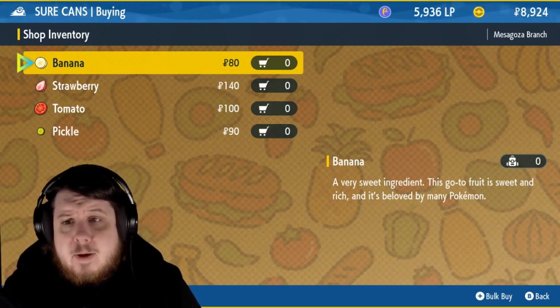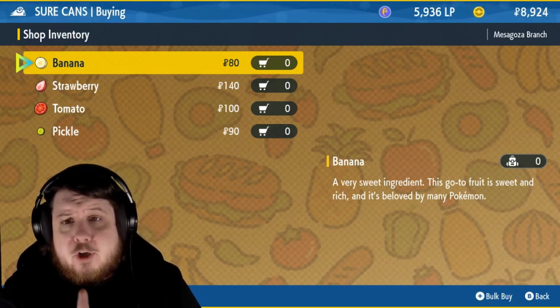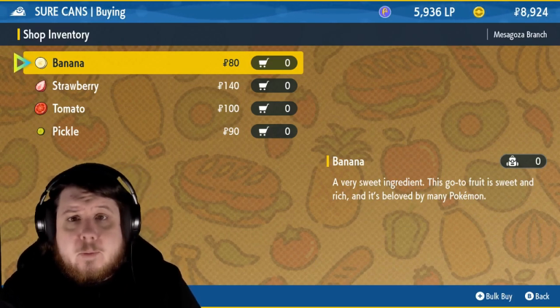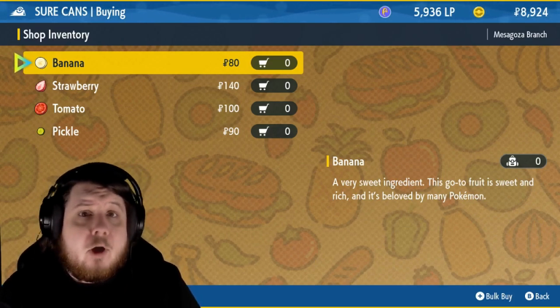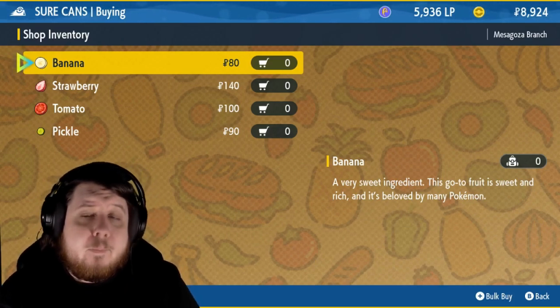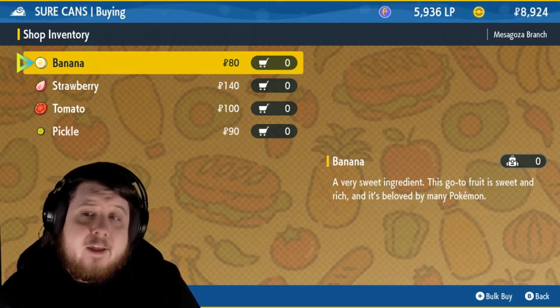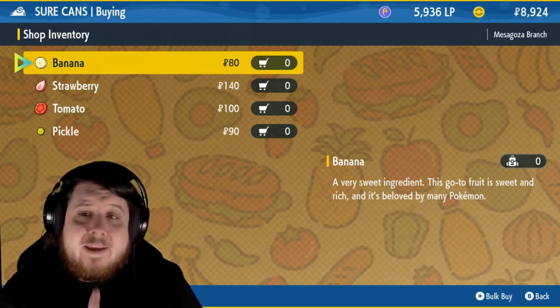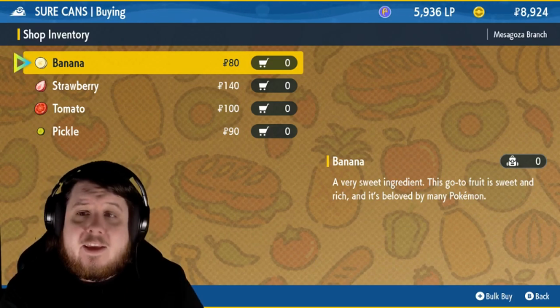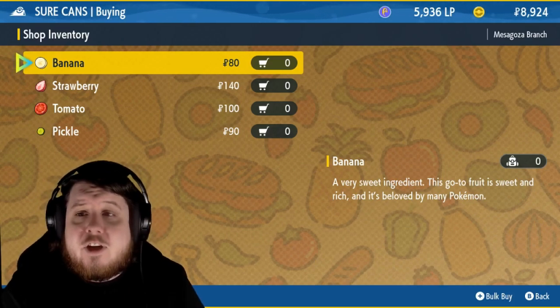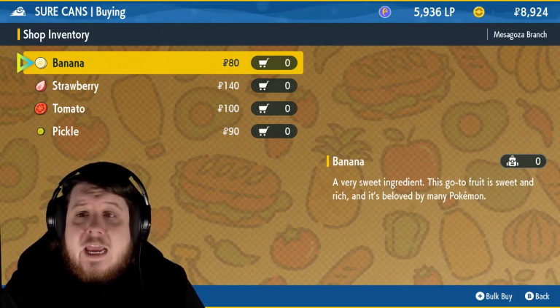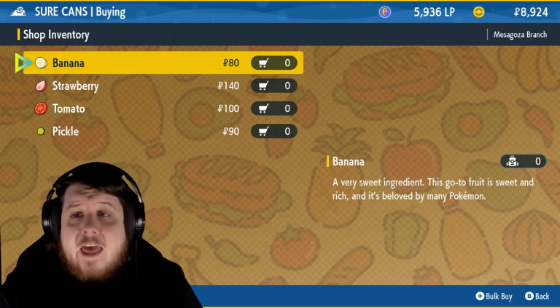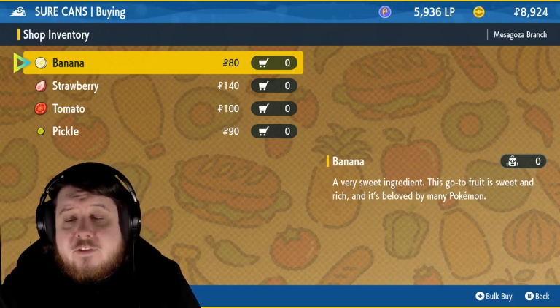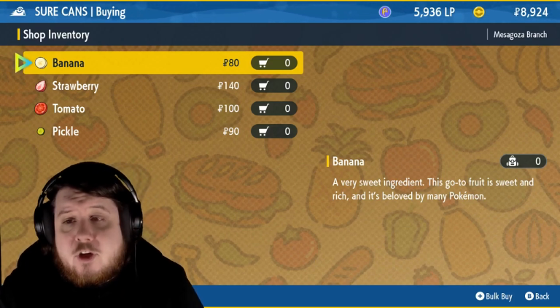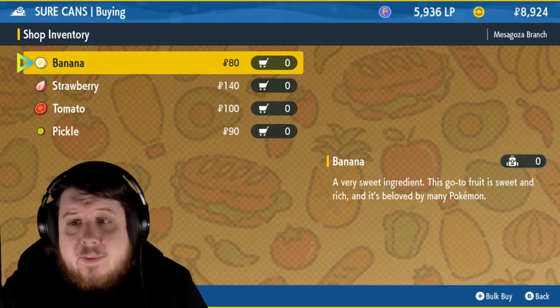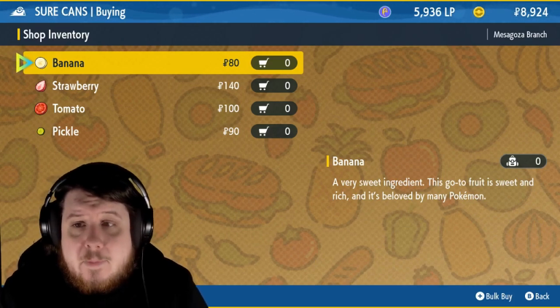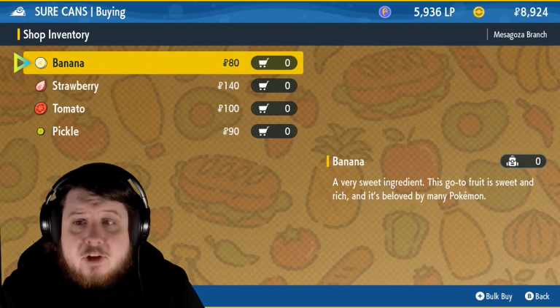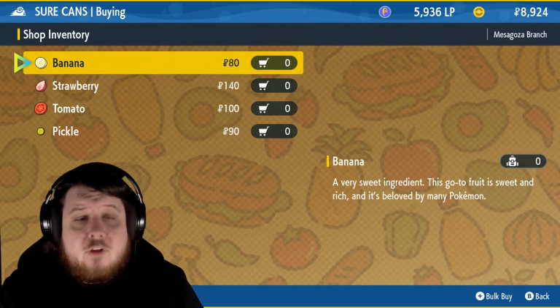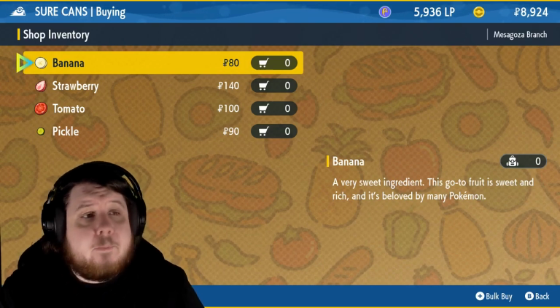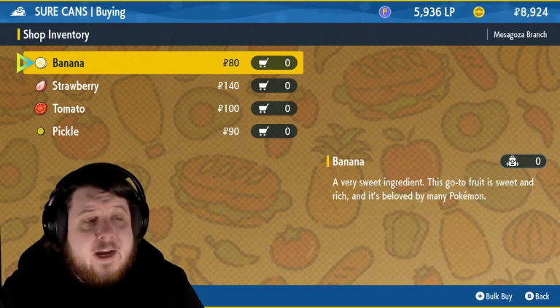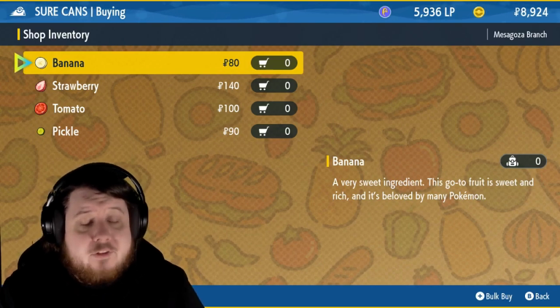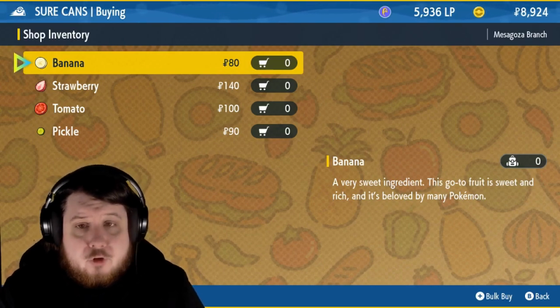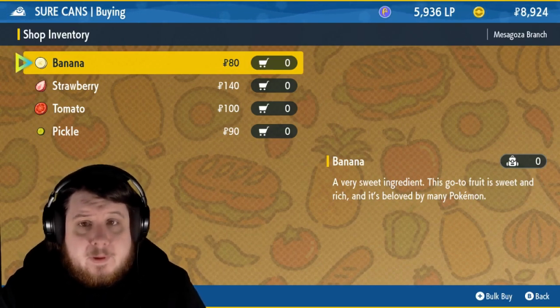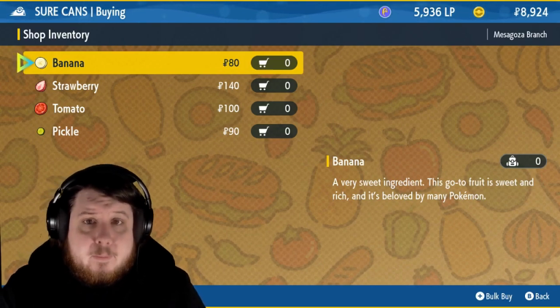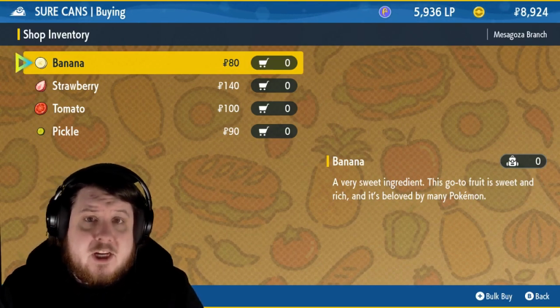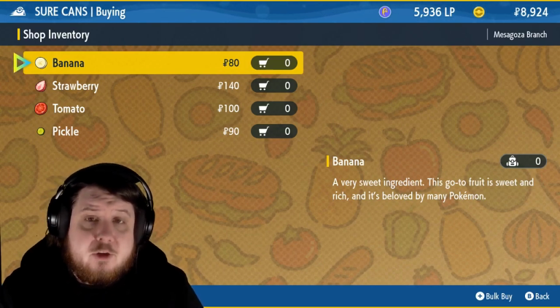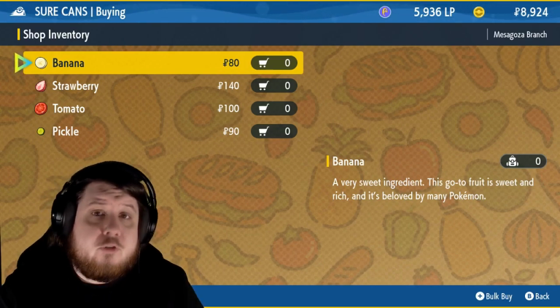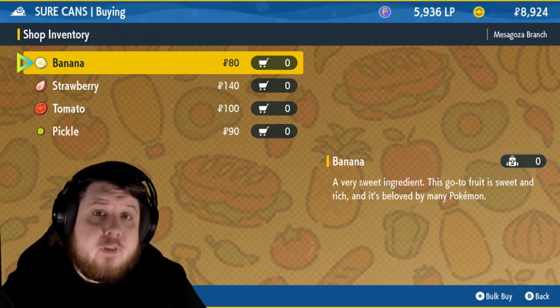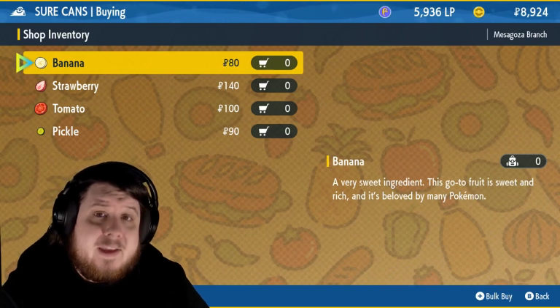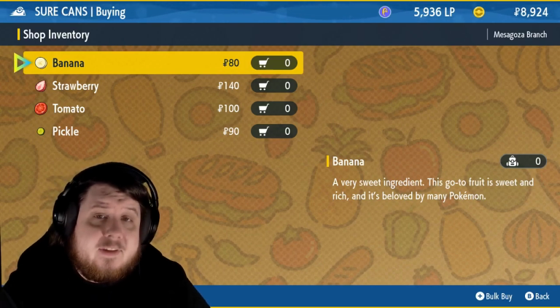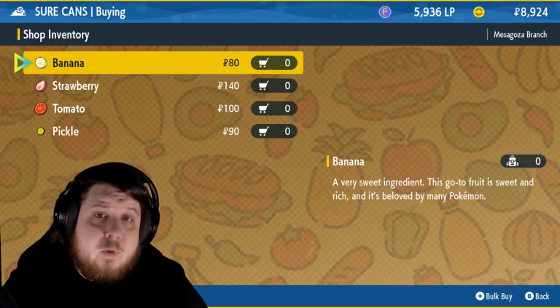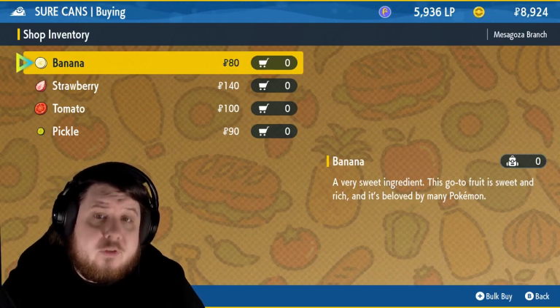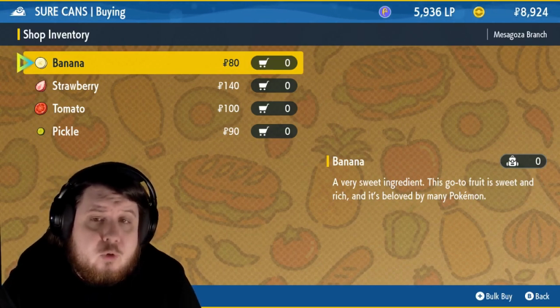Remember, you can bulk buy to make it easier, and this is going to be the Mezagonza branch. This is going to be the branch that you go to for the big city with the school.